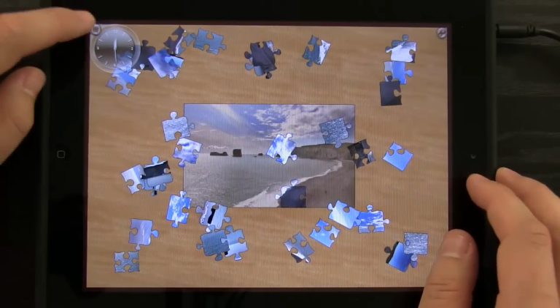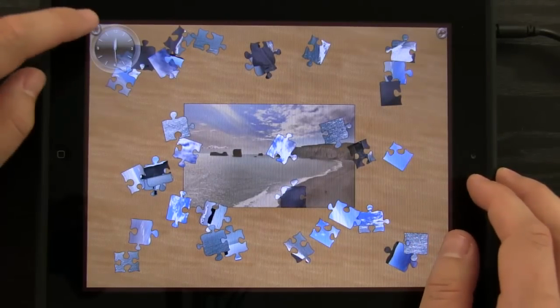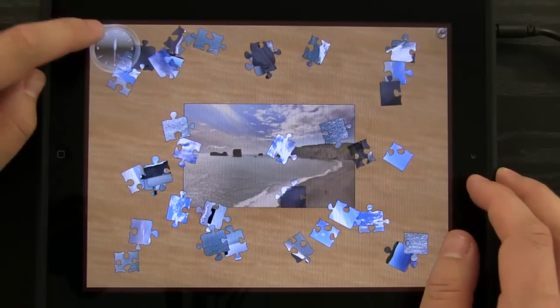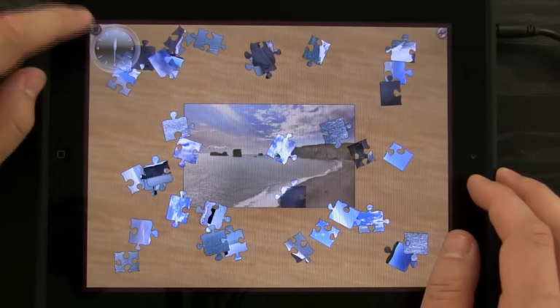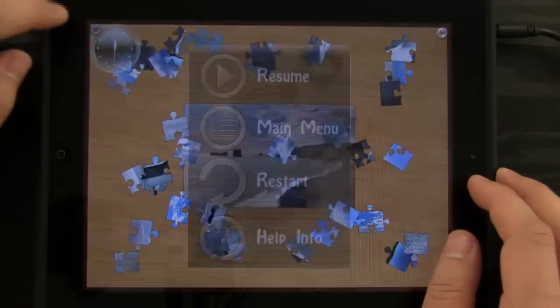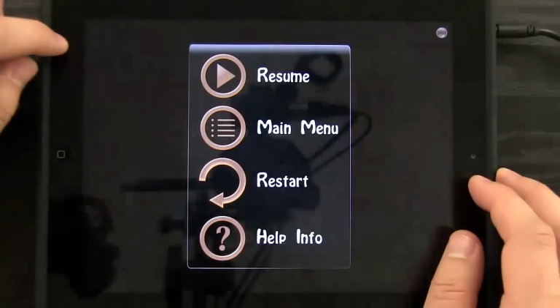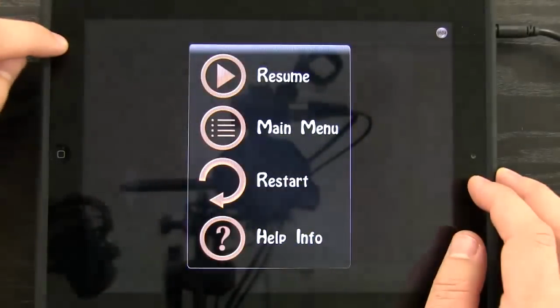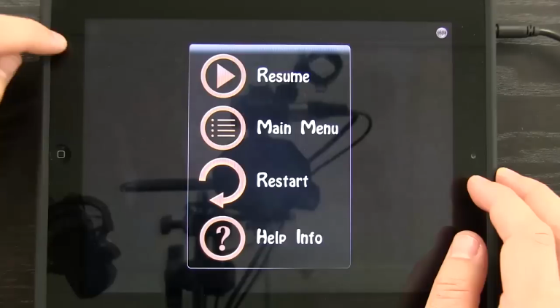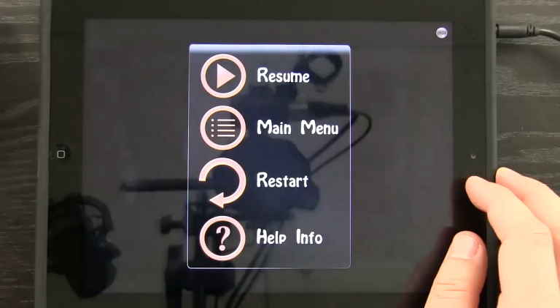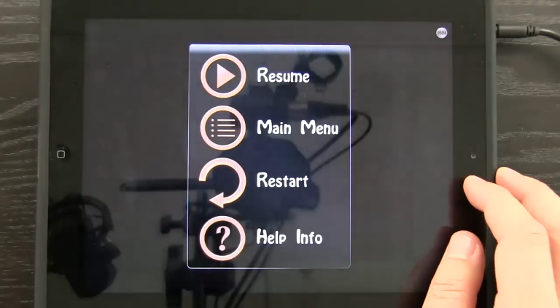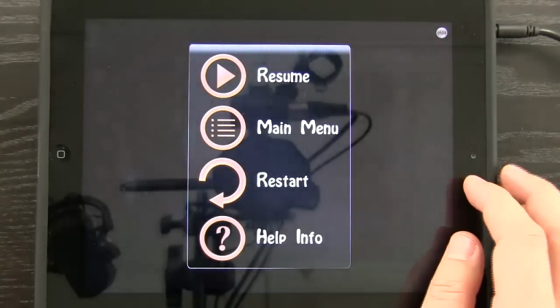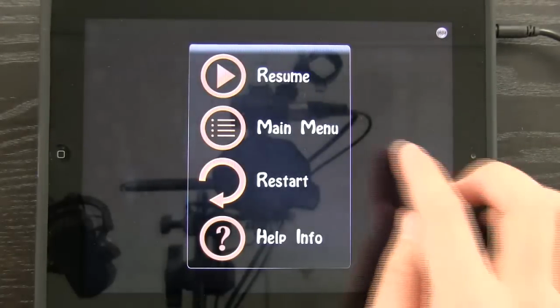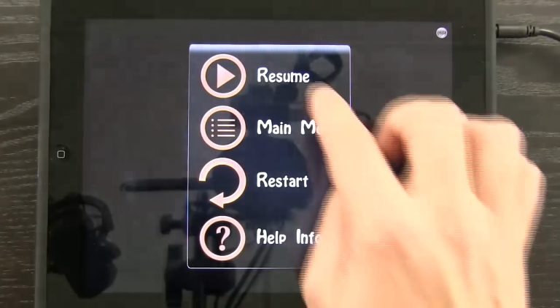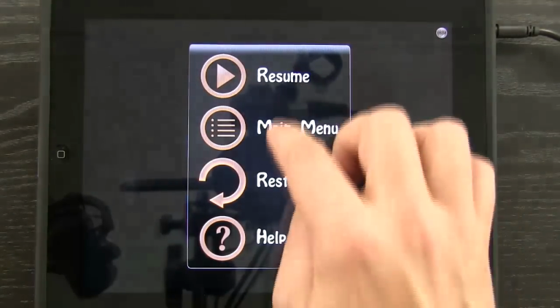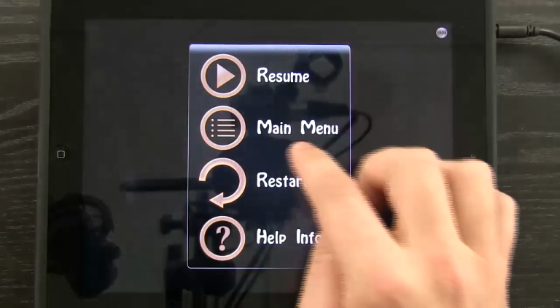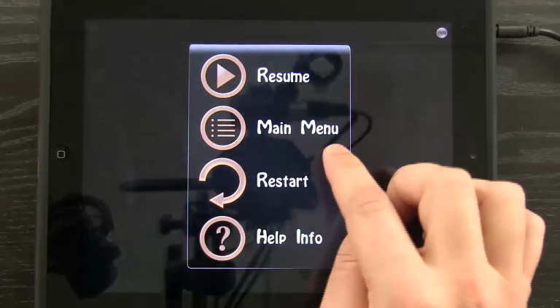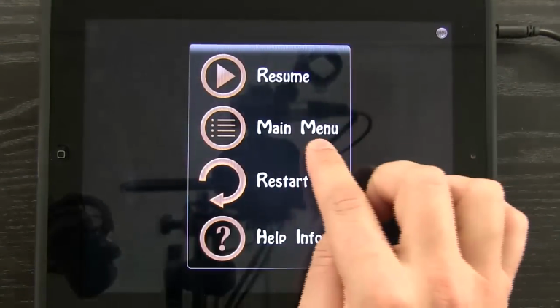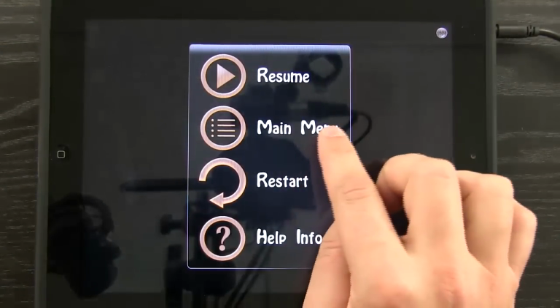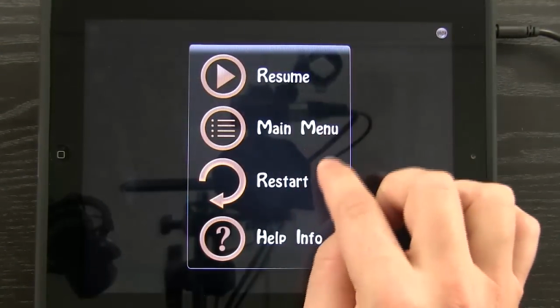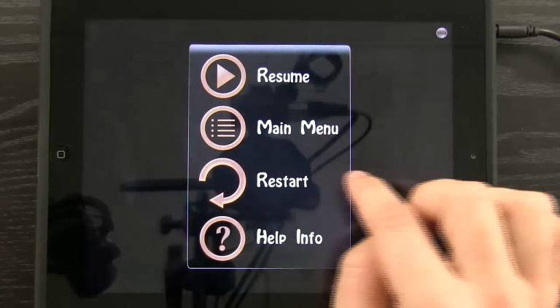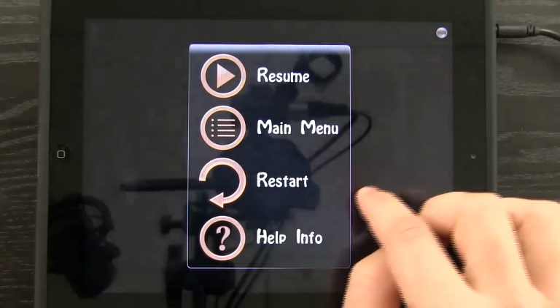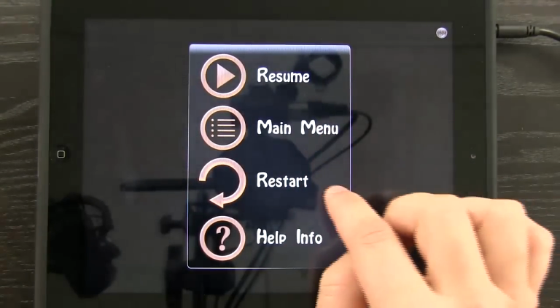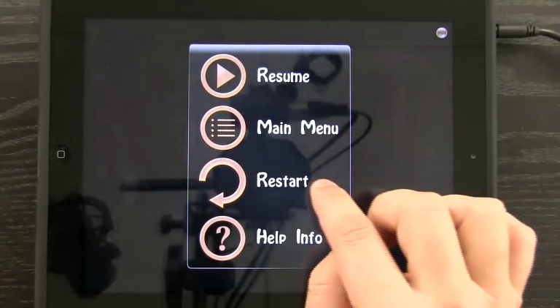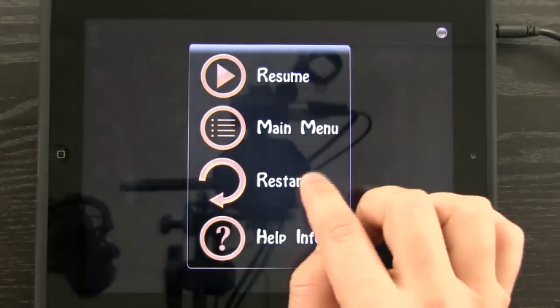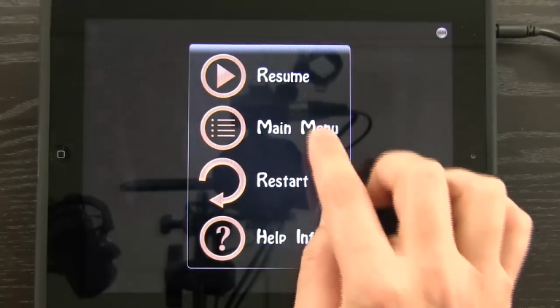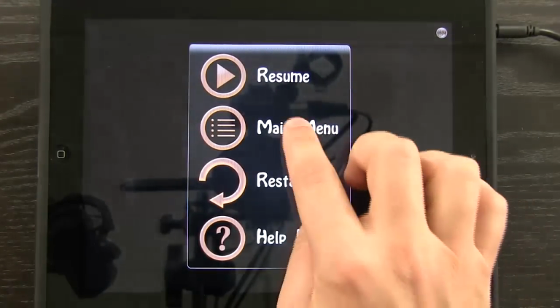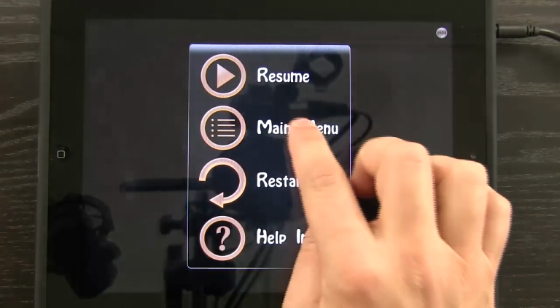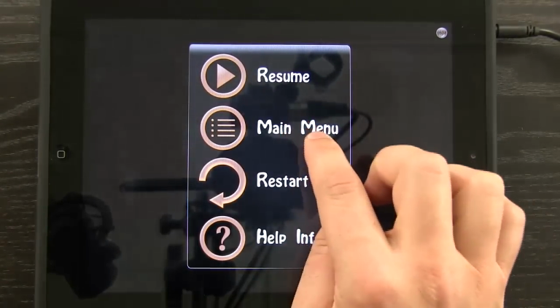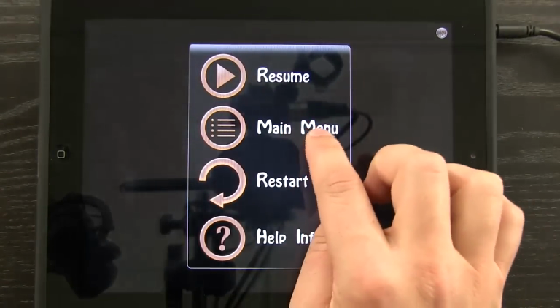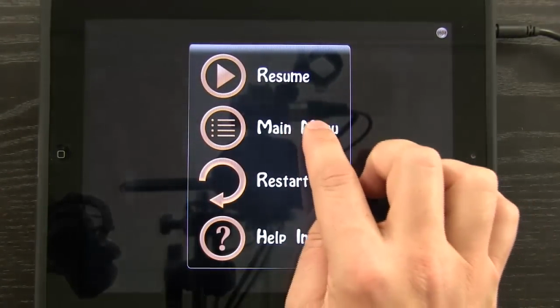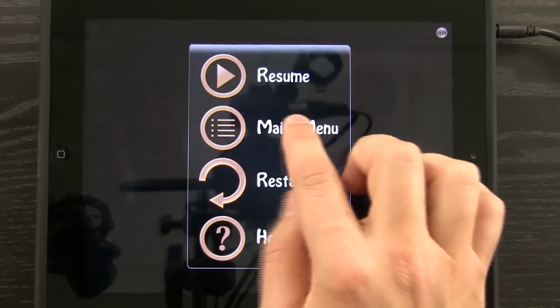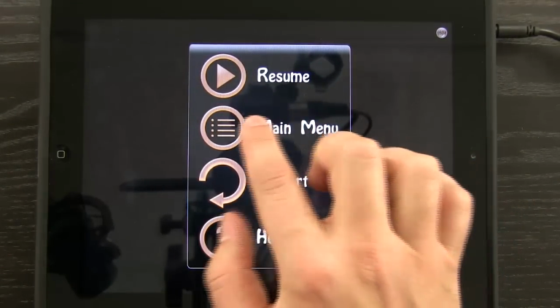I can pause right here, resume this, go to the main menu, or restart. Let's go back to the main menu.